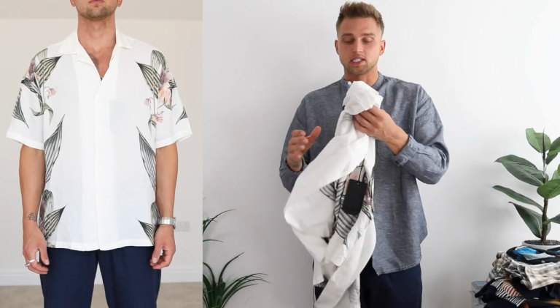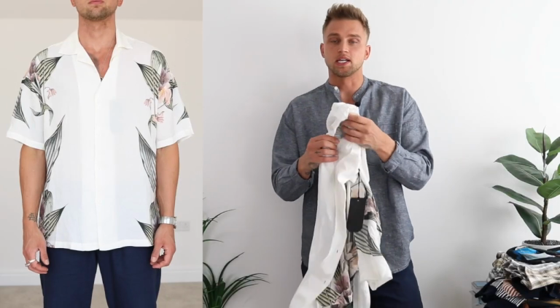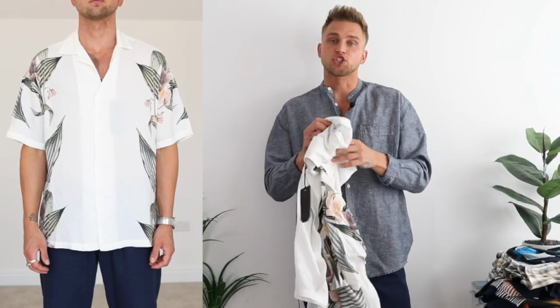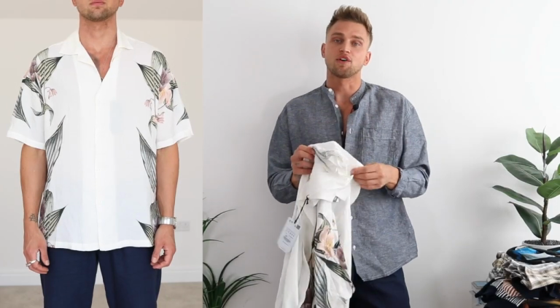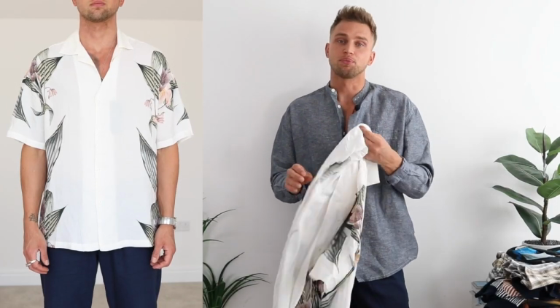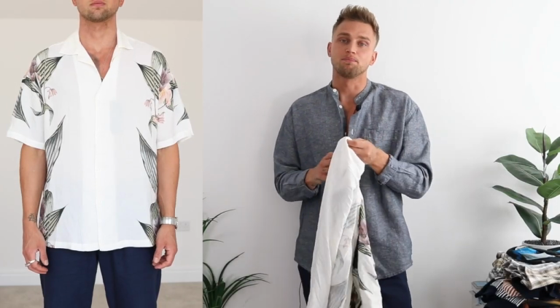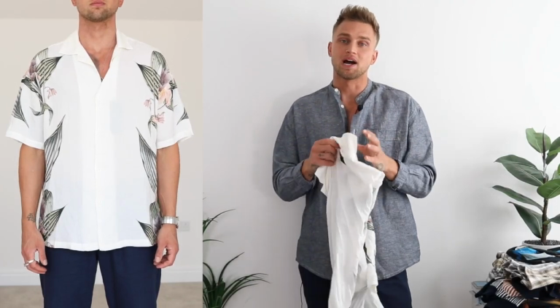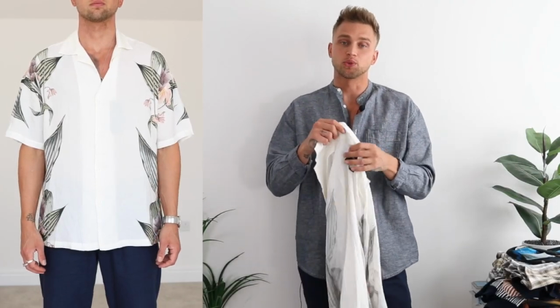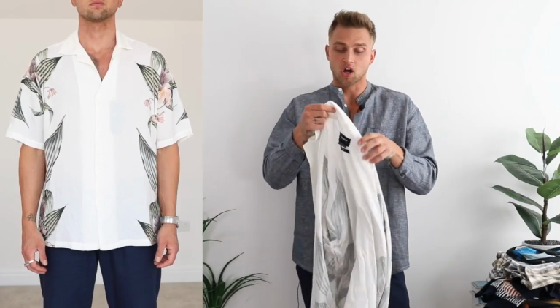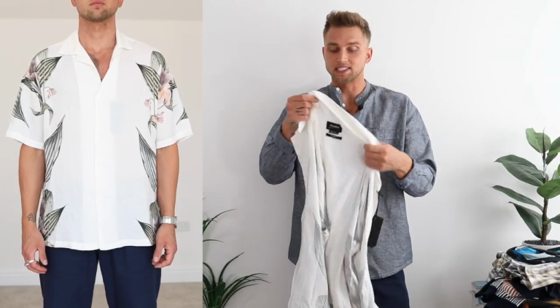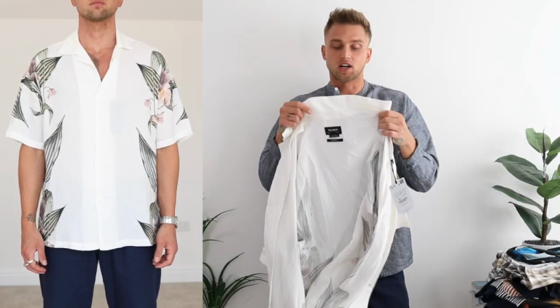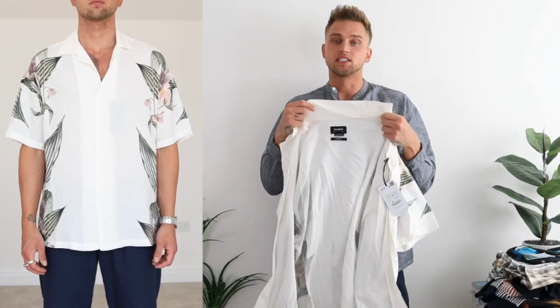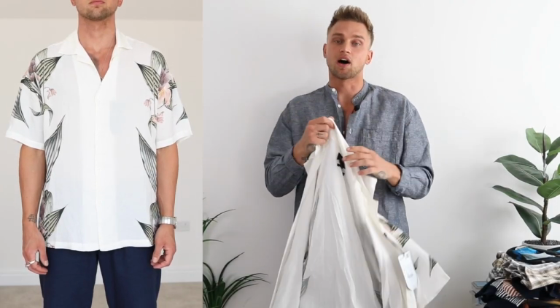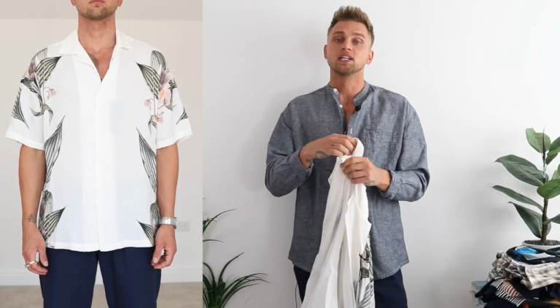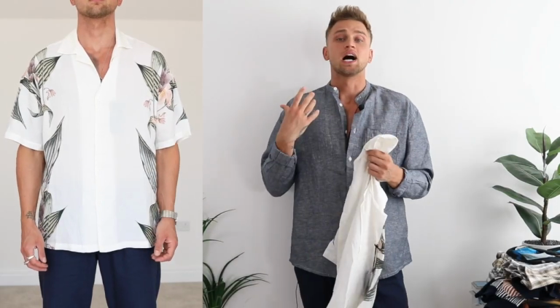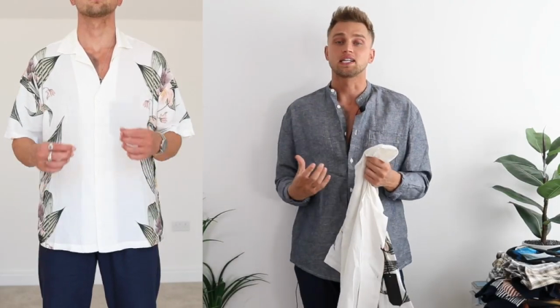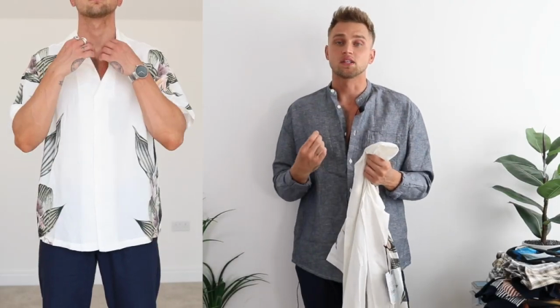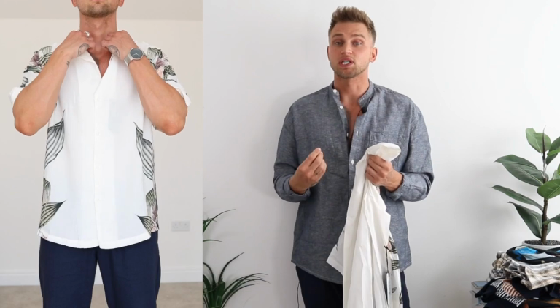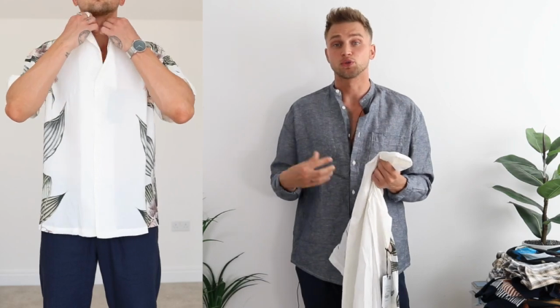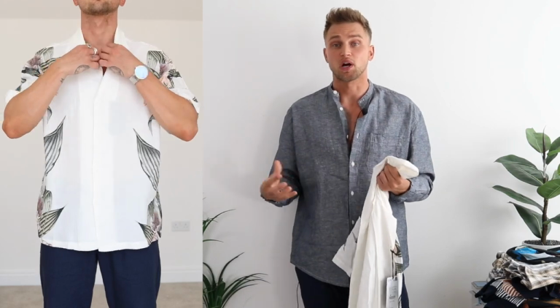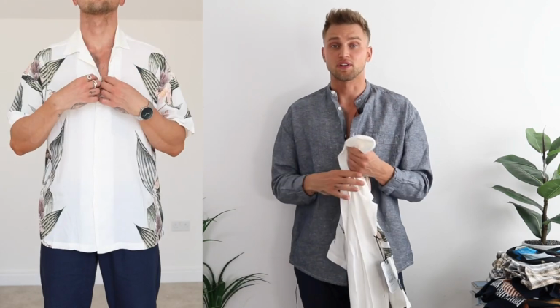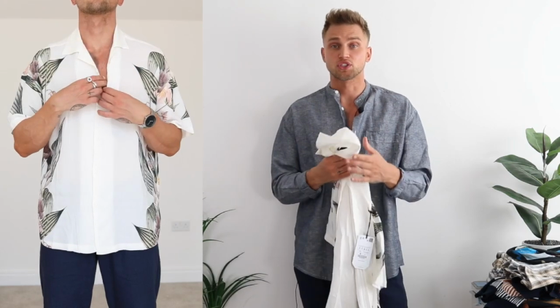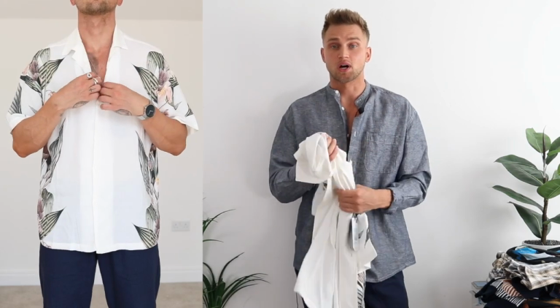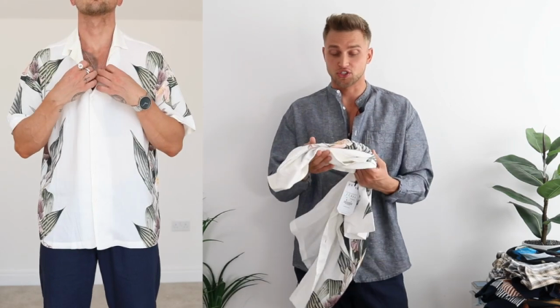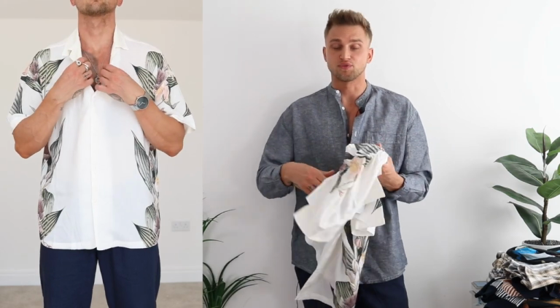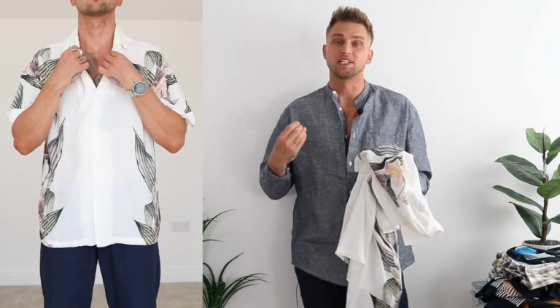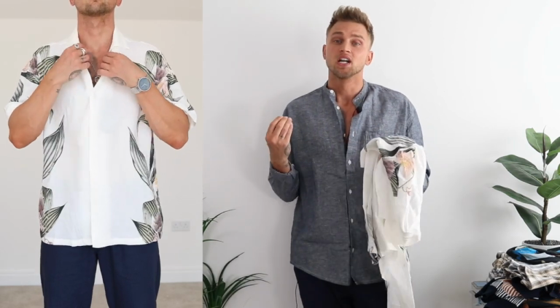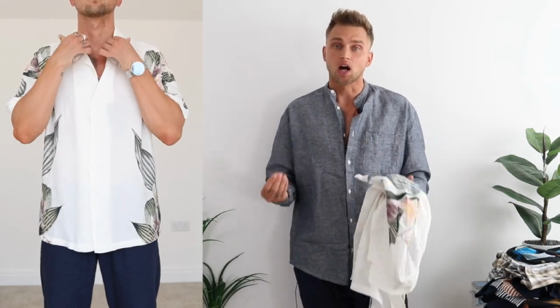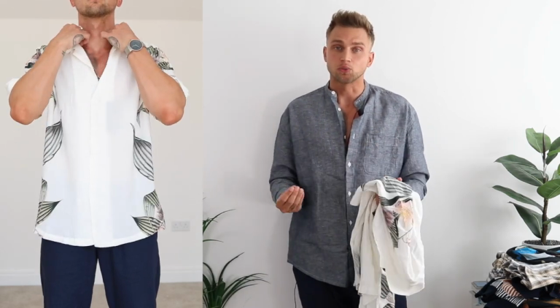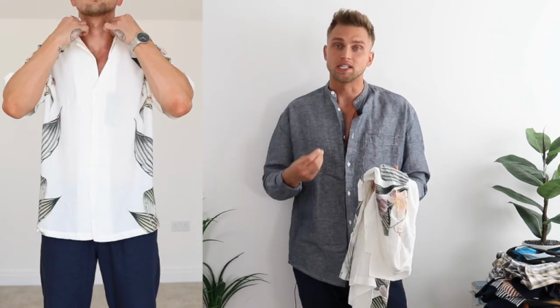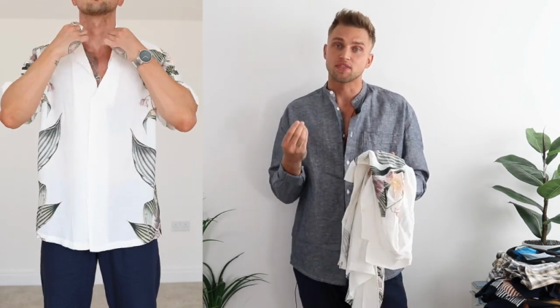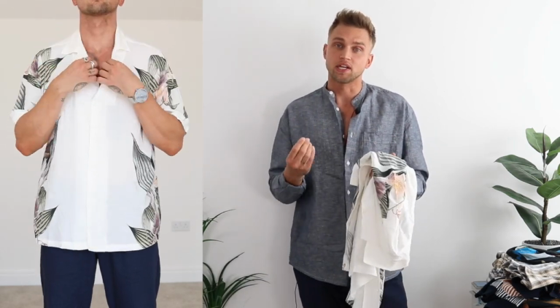So let's move on to the next item. This is a shirt from Pull & Bear. This was $19.99. The material is perfect for summer — it's just very lightweight and thin.